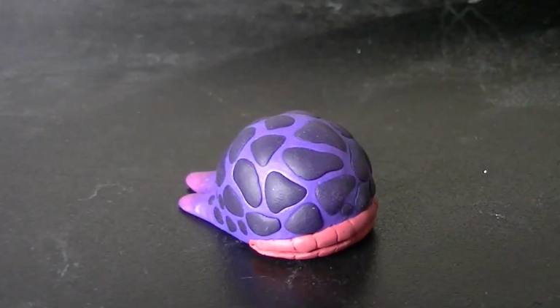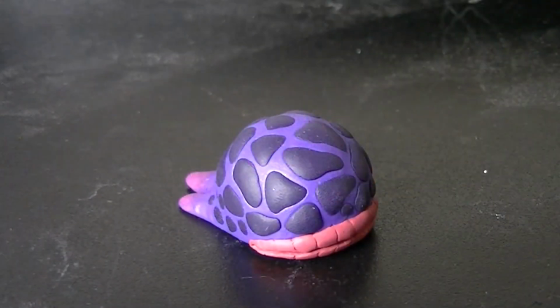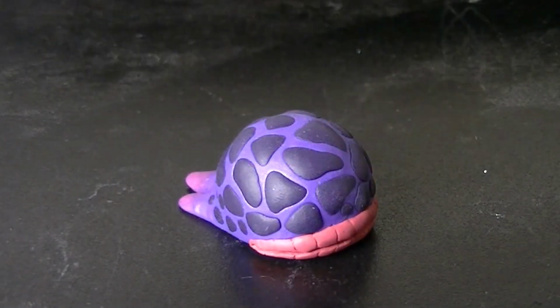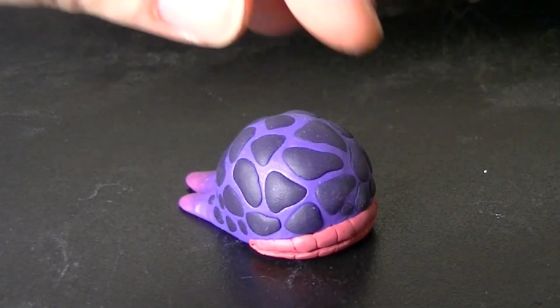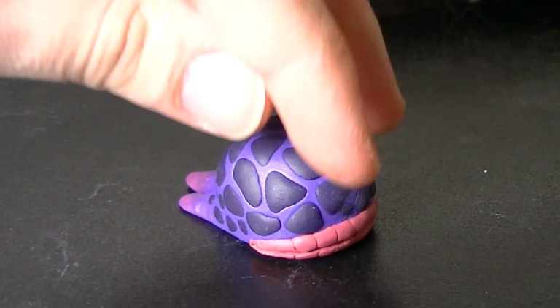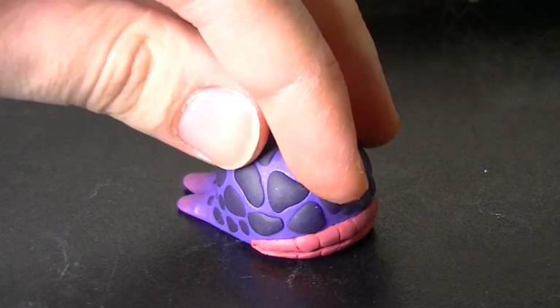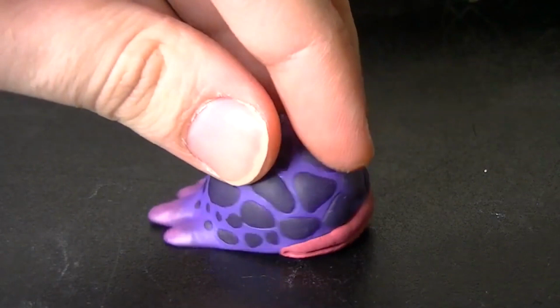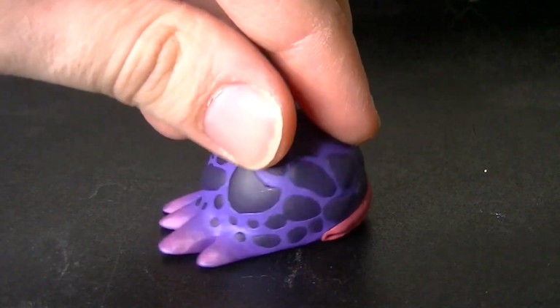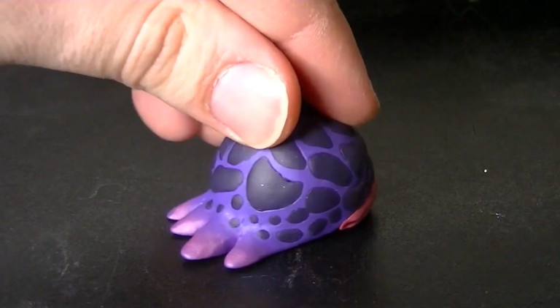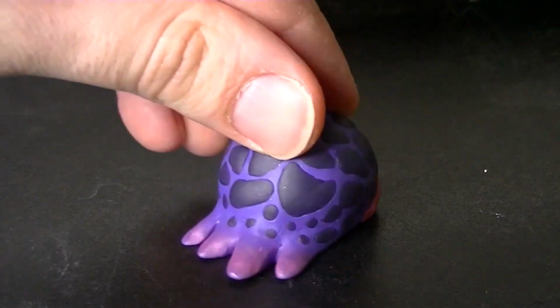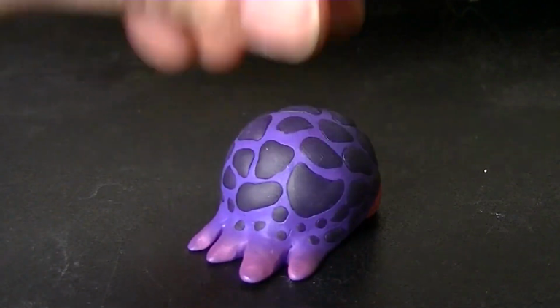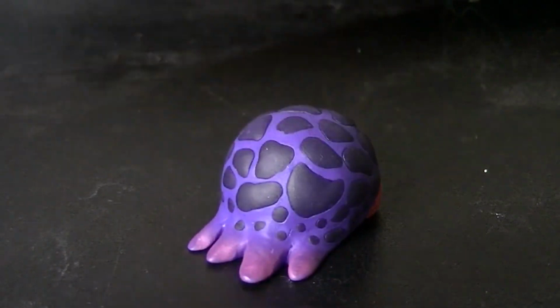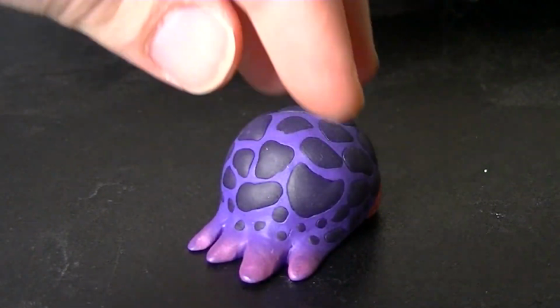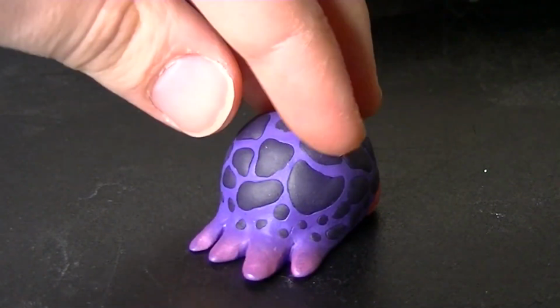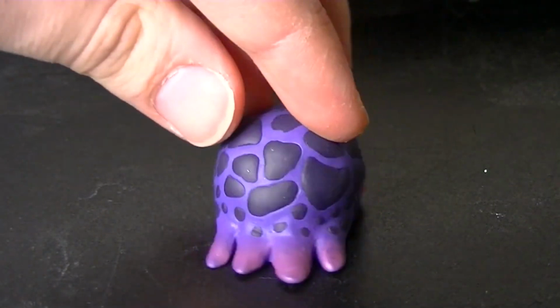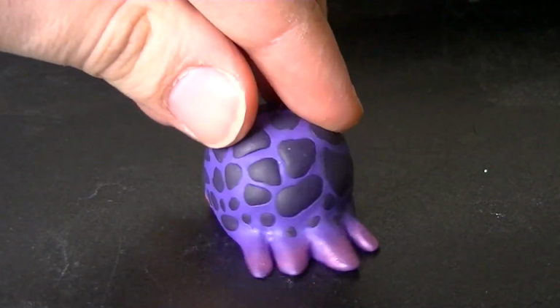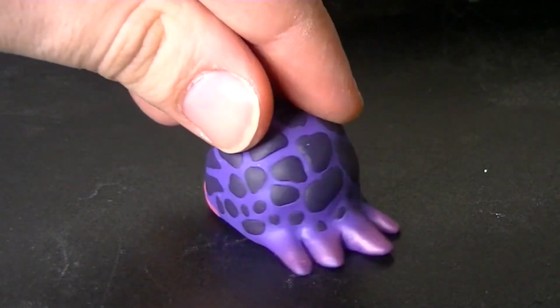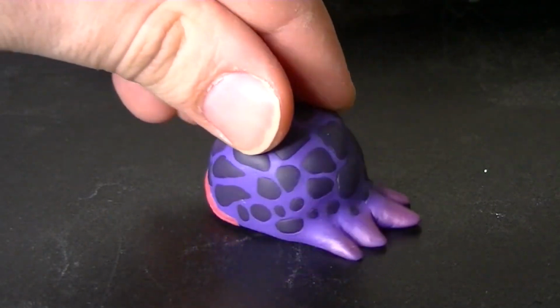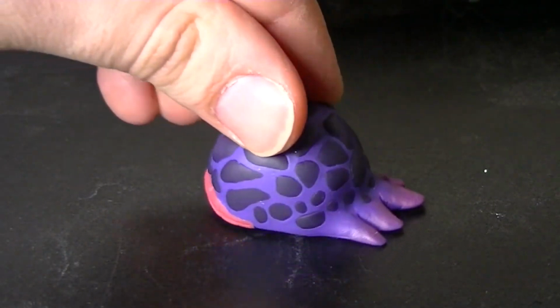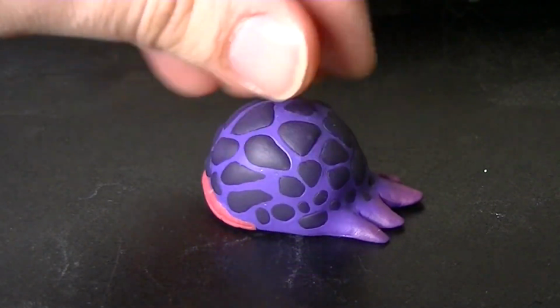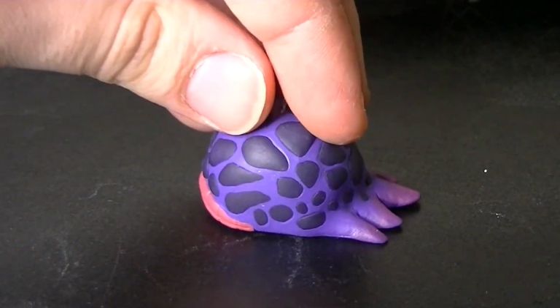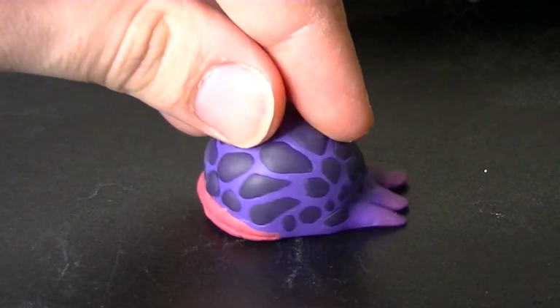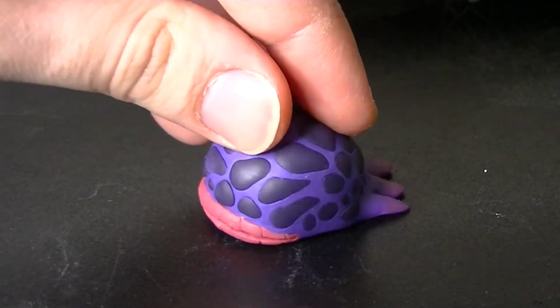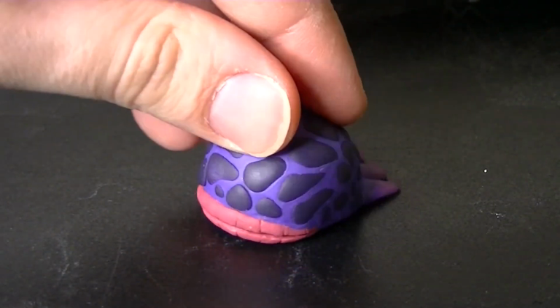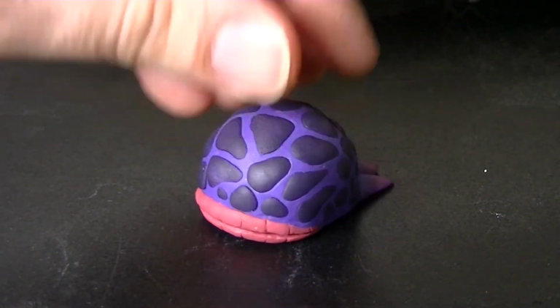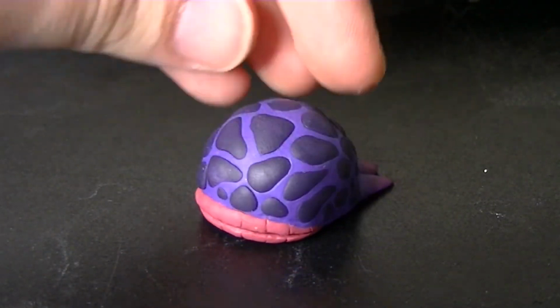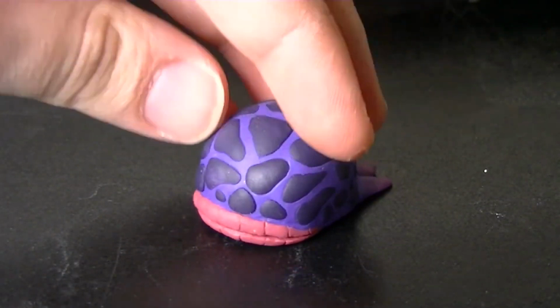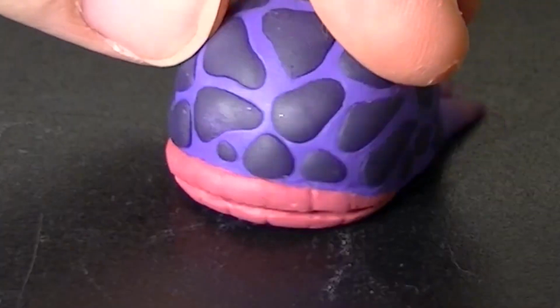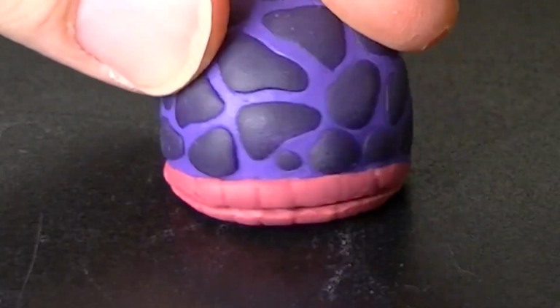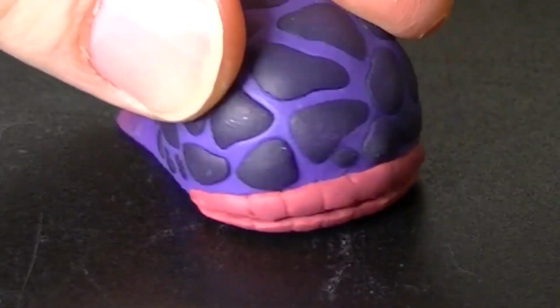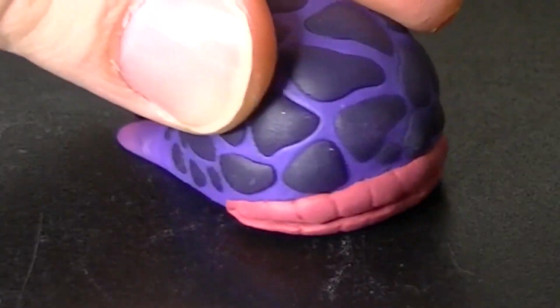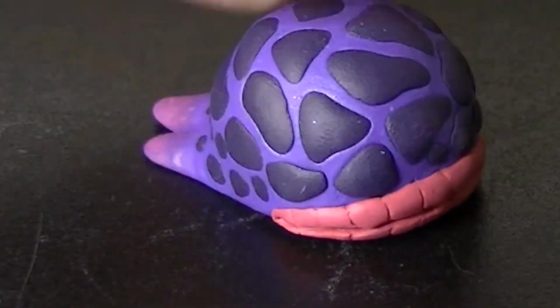And we got yet another Pikmin creation — the Water Dumple, whose lips are still looking crusty as ever.